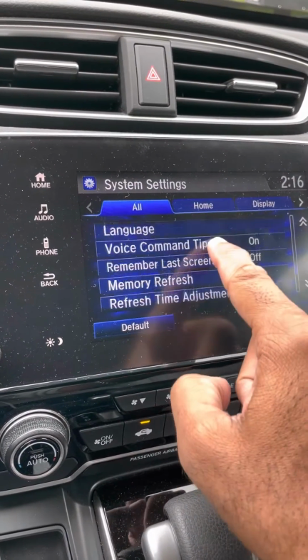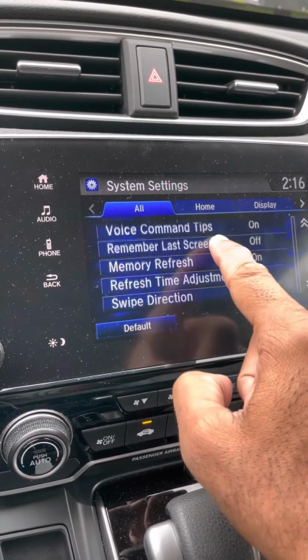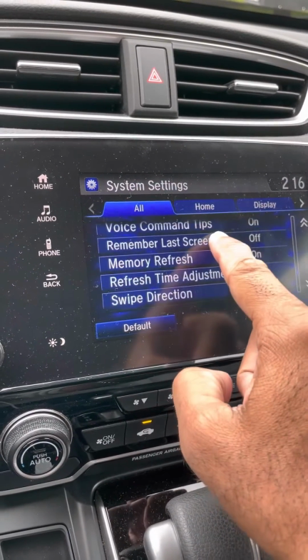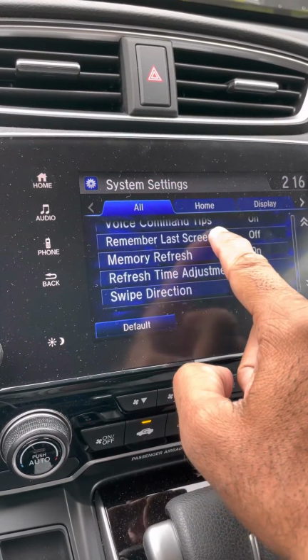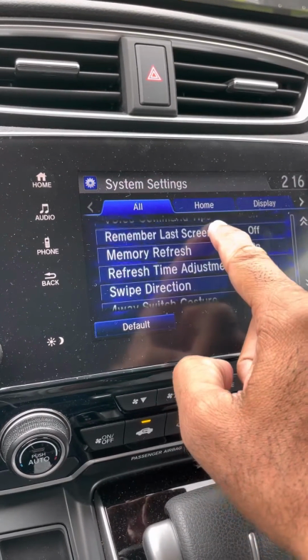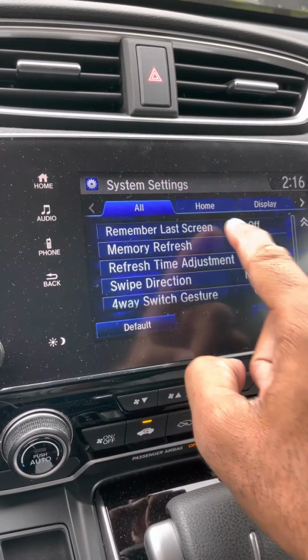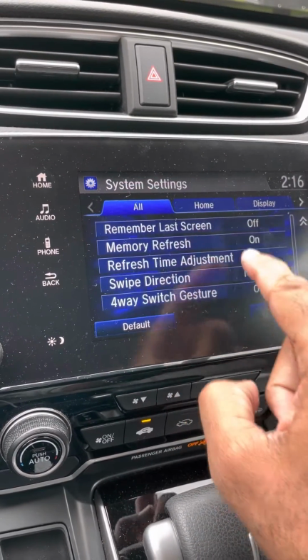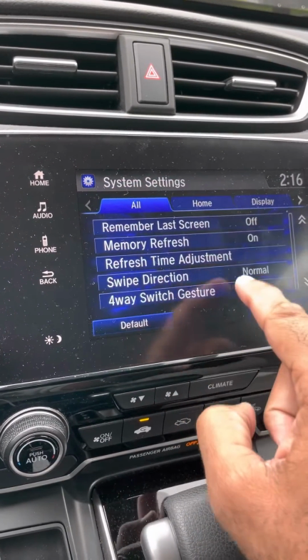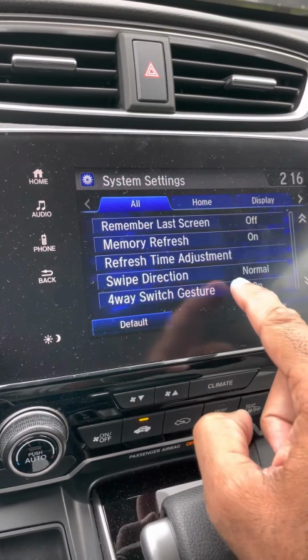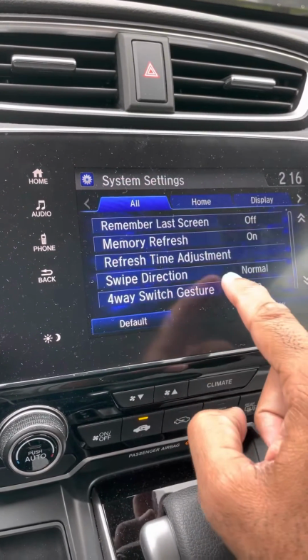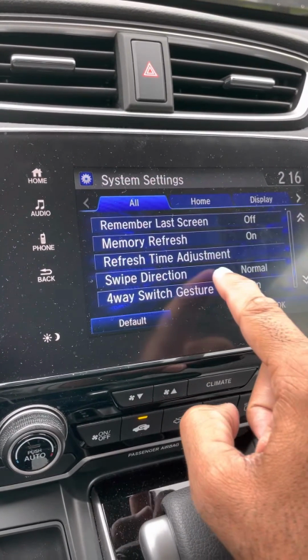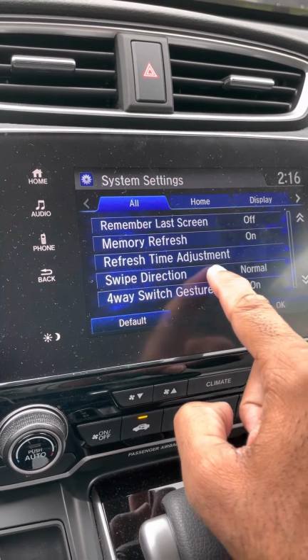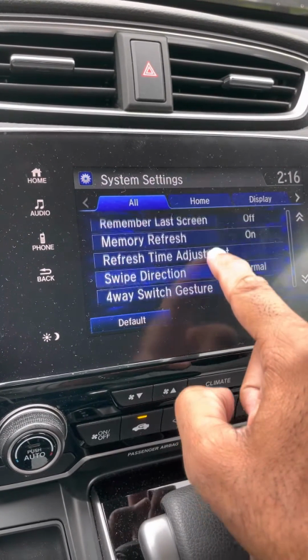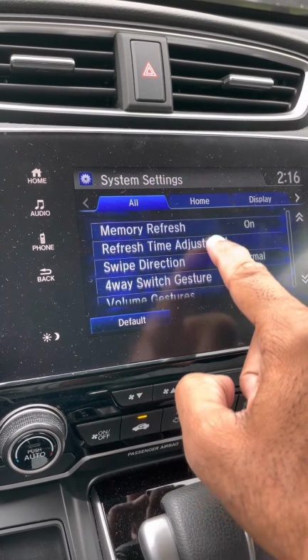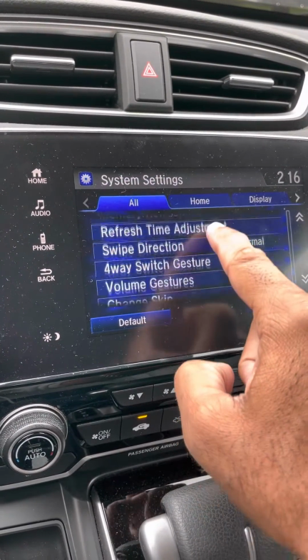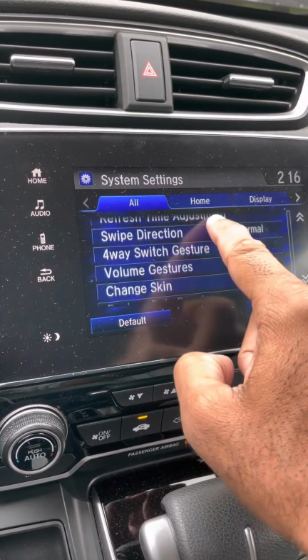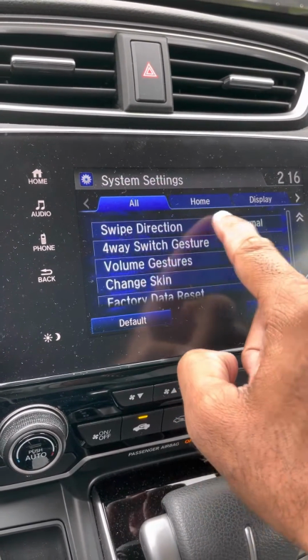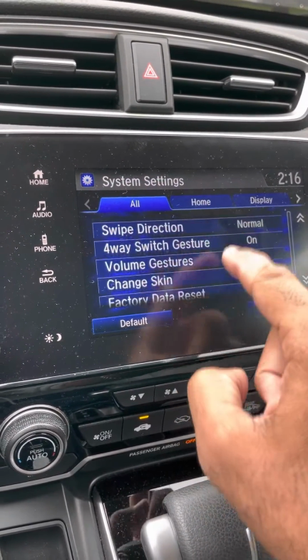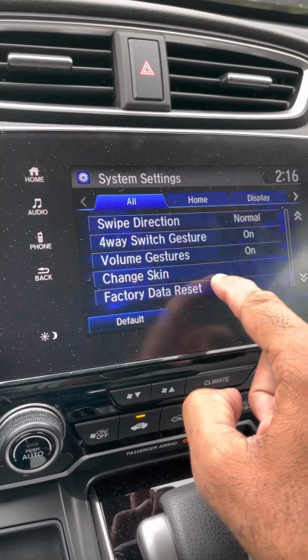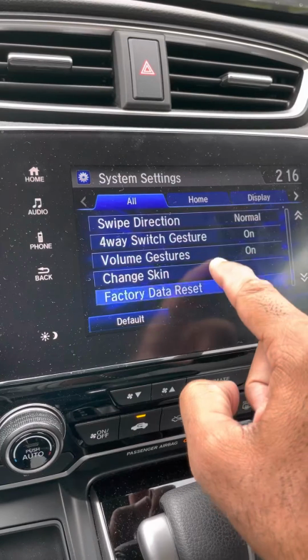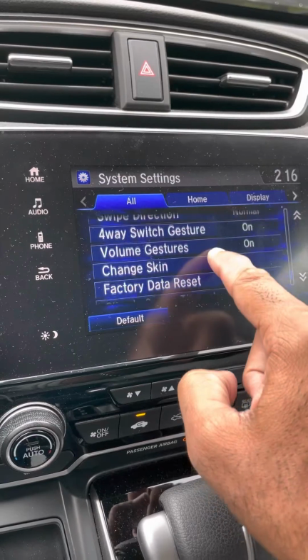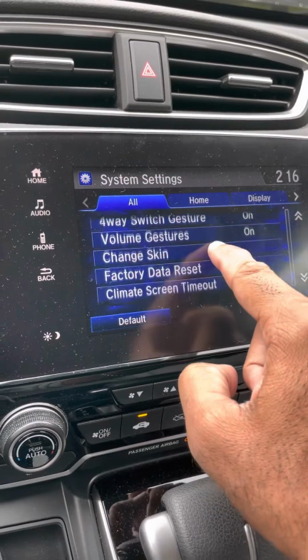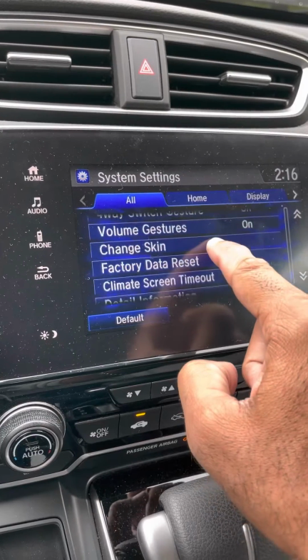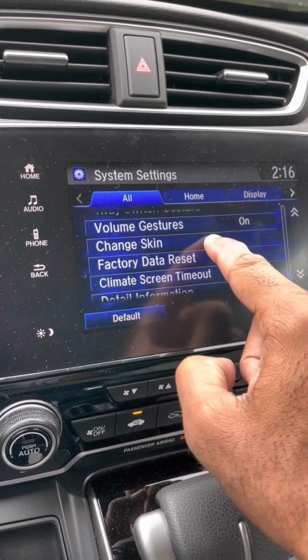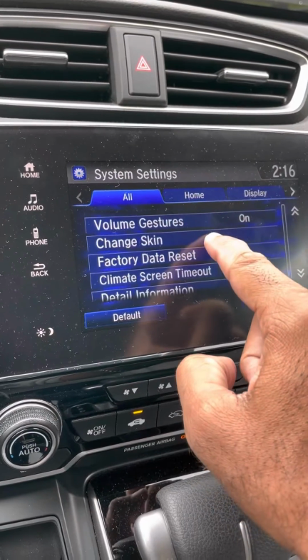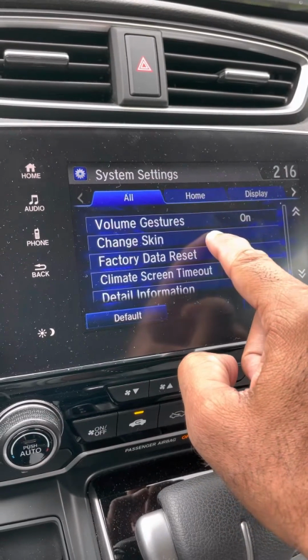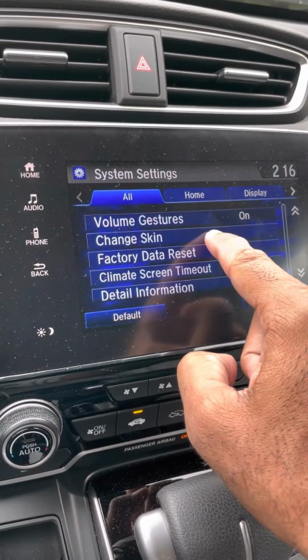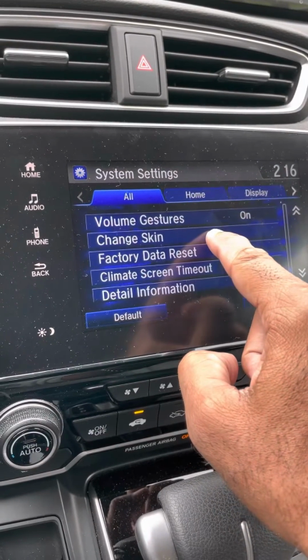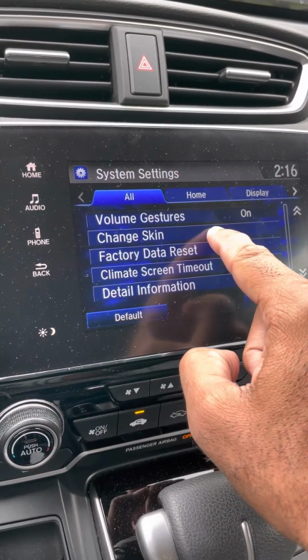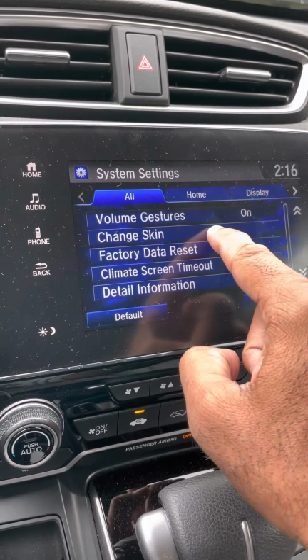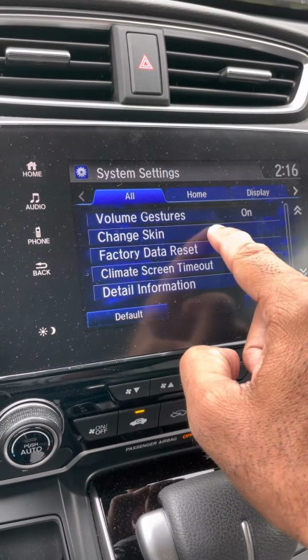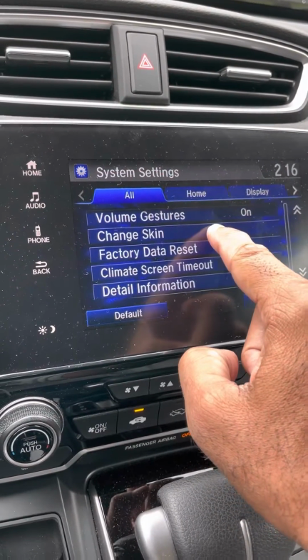Memory refresh, refresh adjustment — Factory Data Reset. It's in here somewhere. Factory data reset.